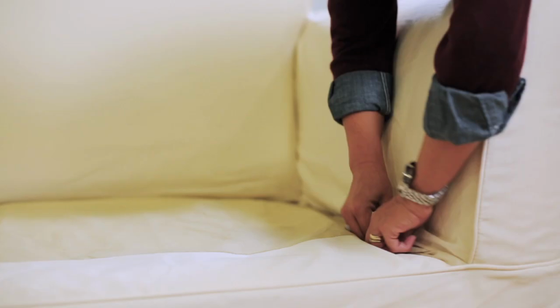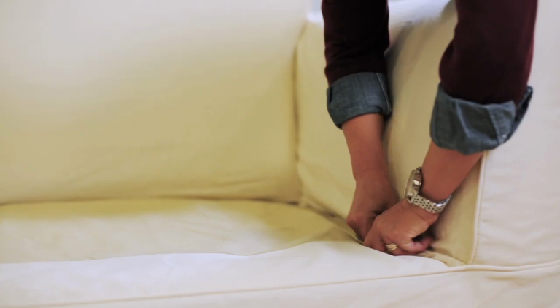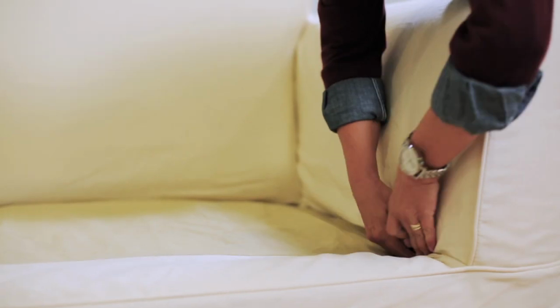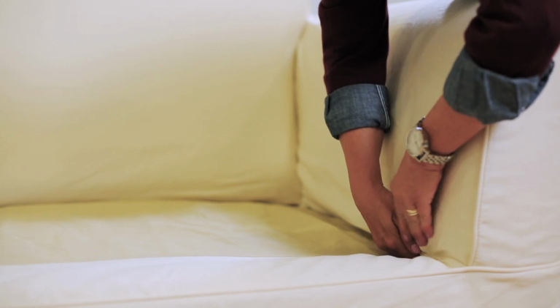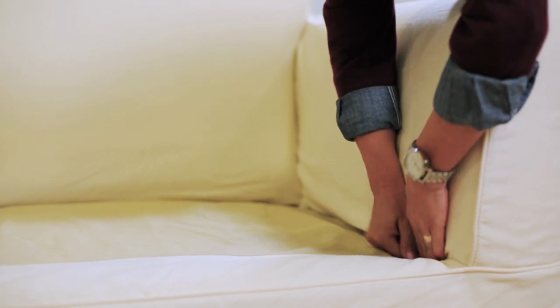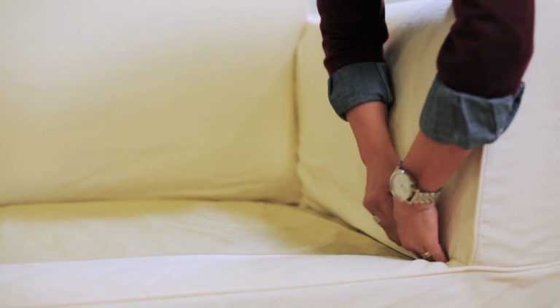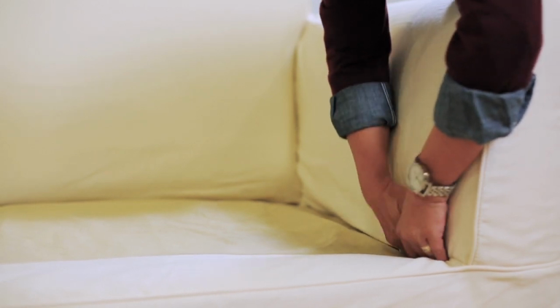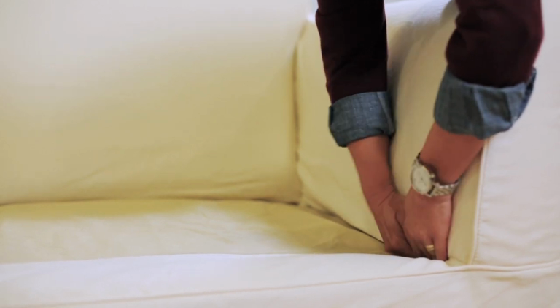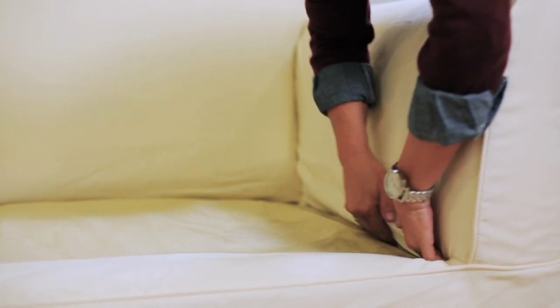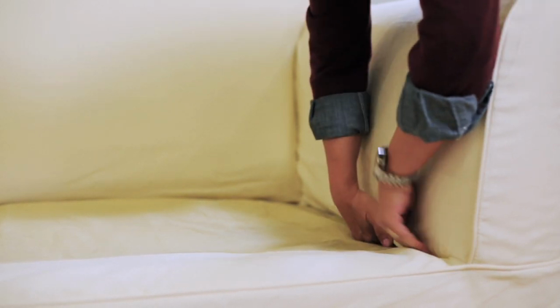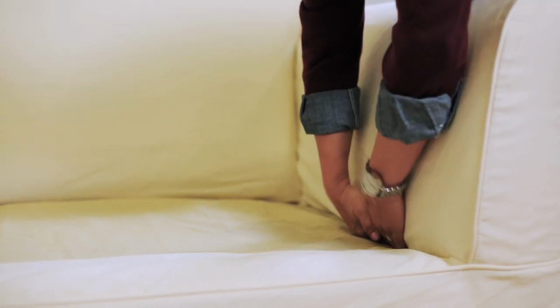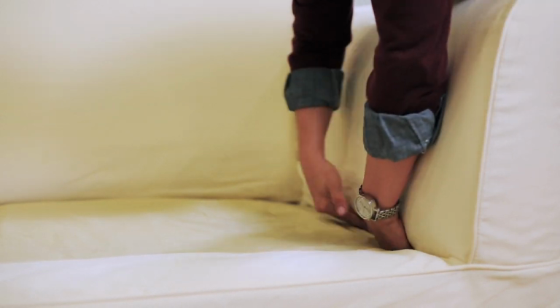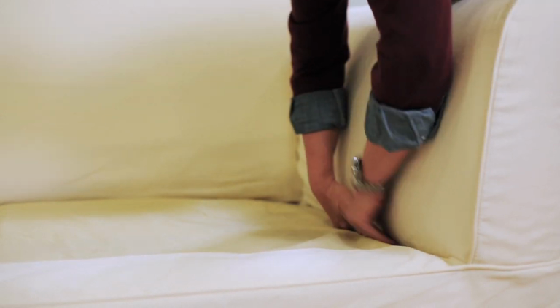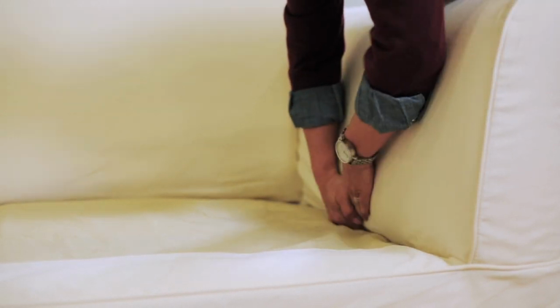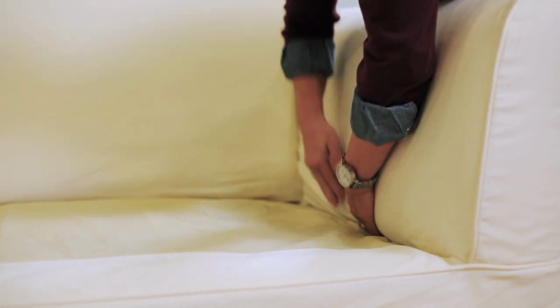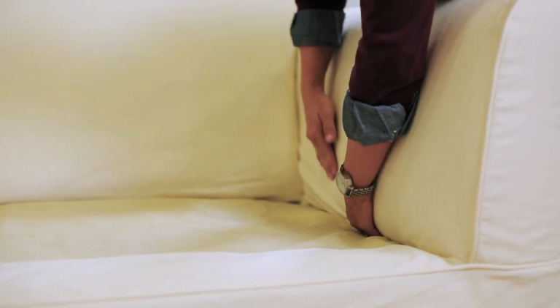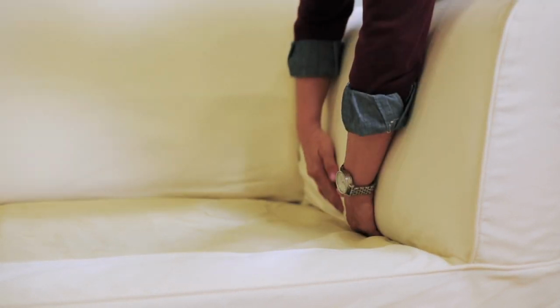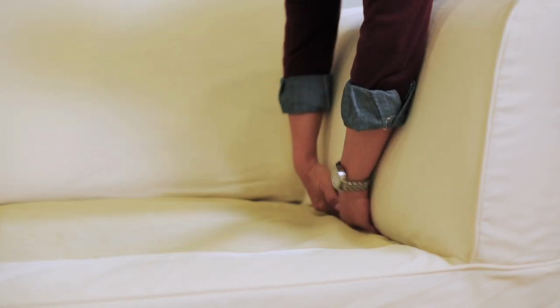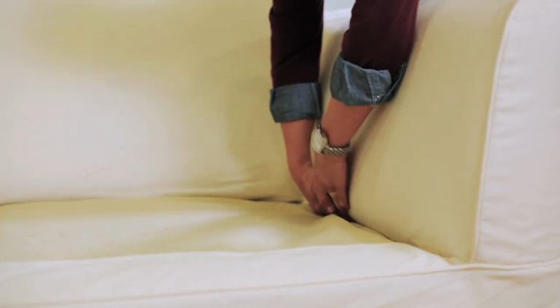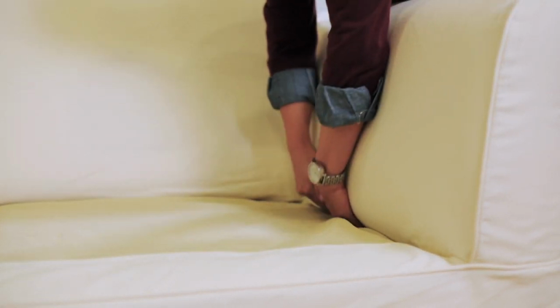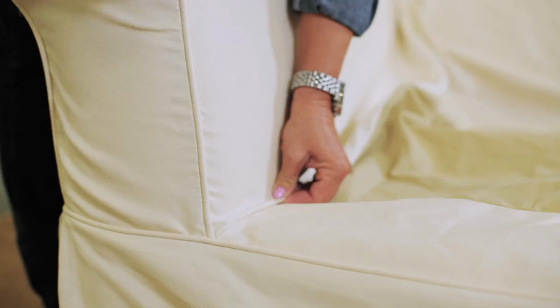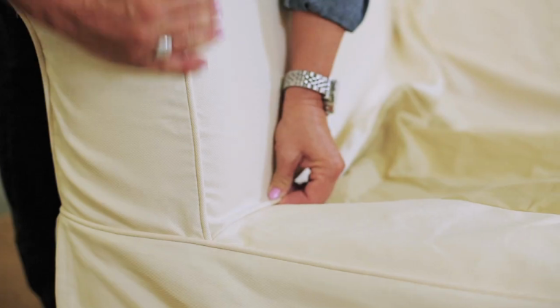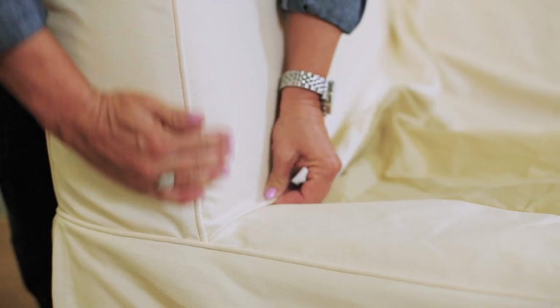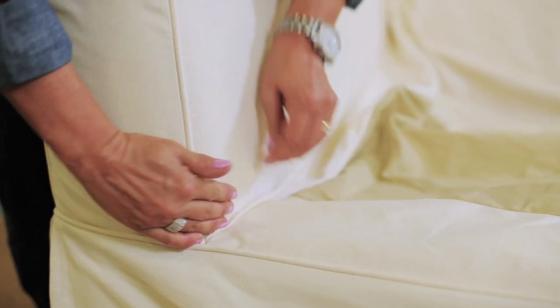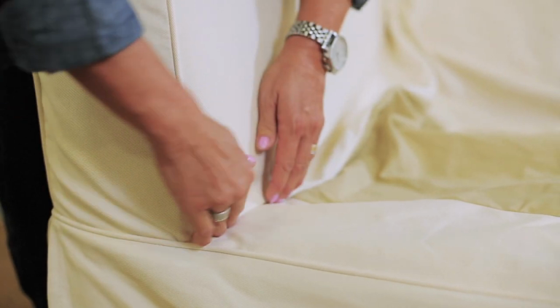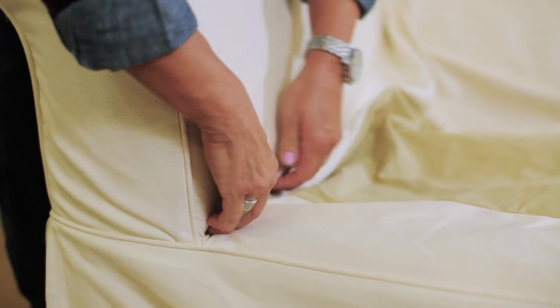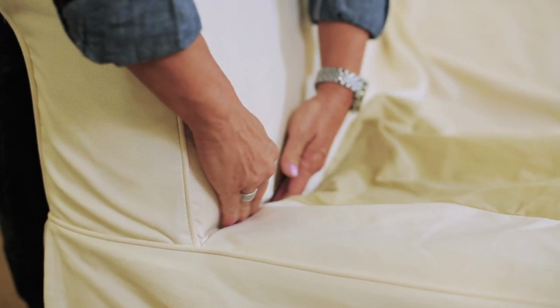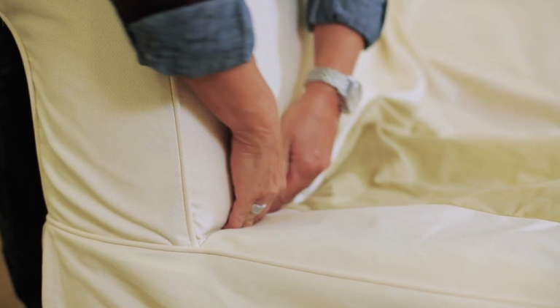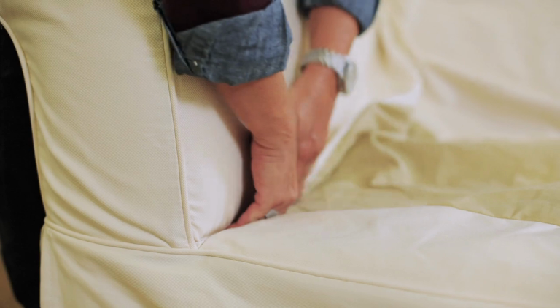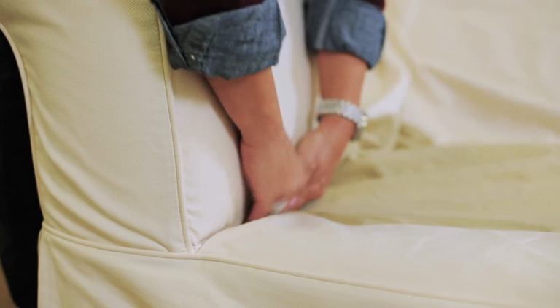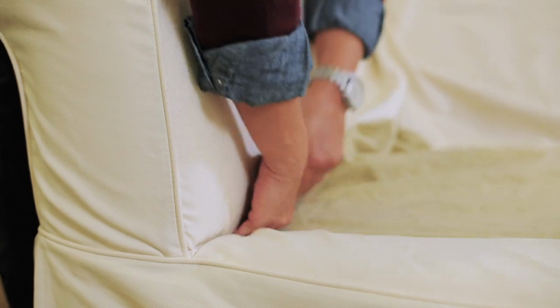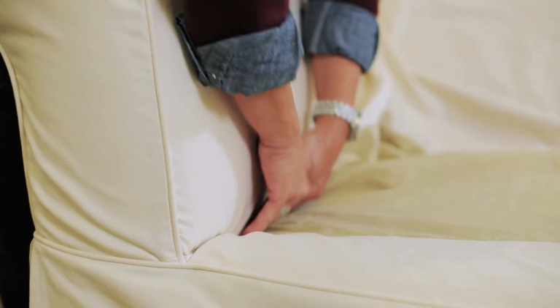After the seat is finished, tuck in the arms. This will help to tighten the cover on the furniture and eliminate wrinkles and folds.